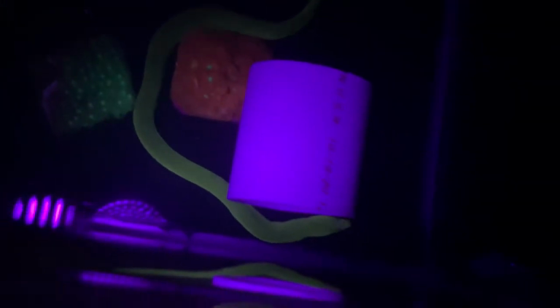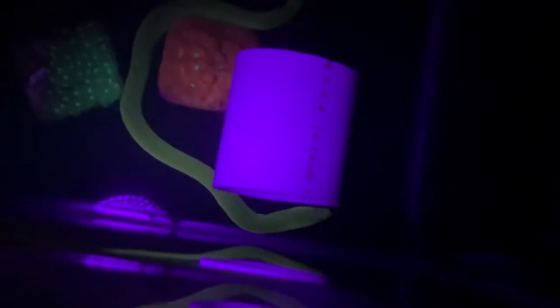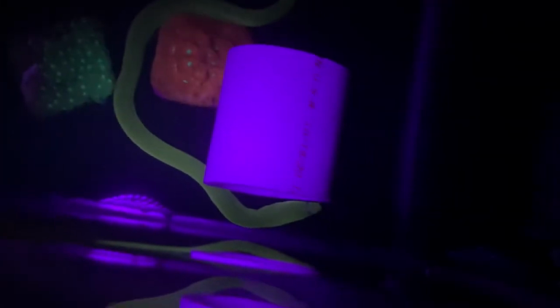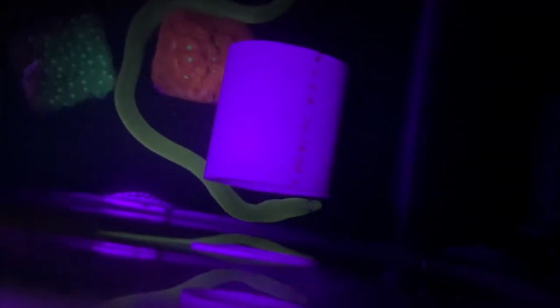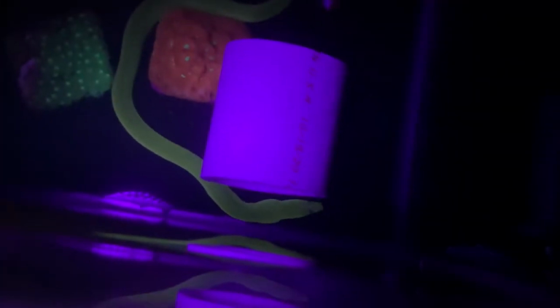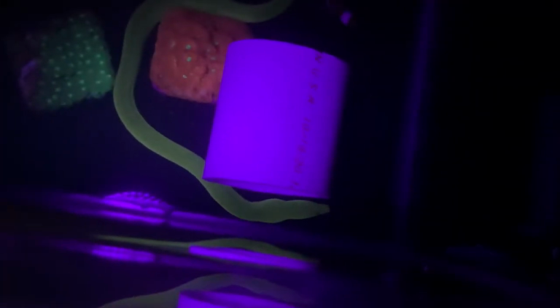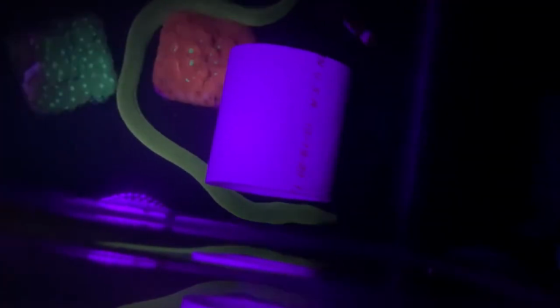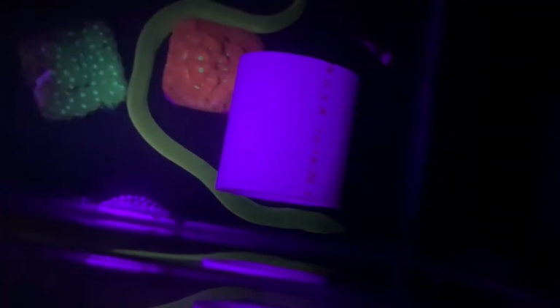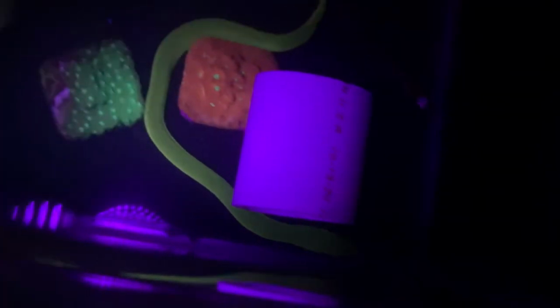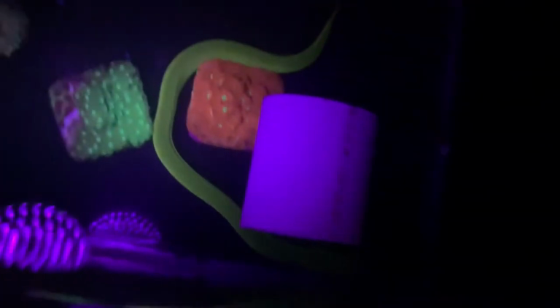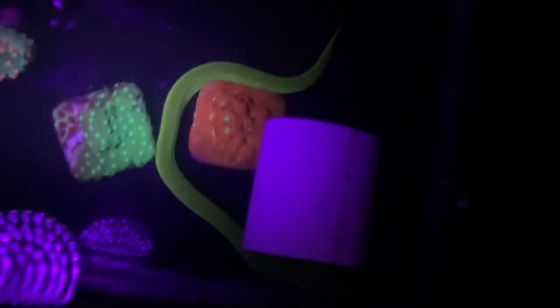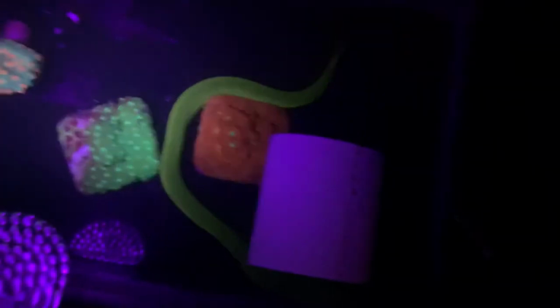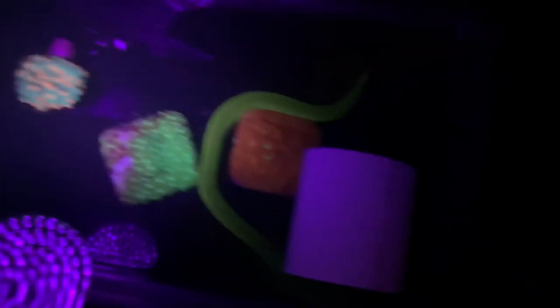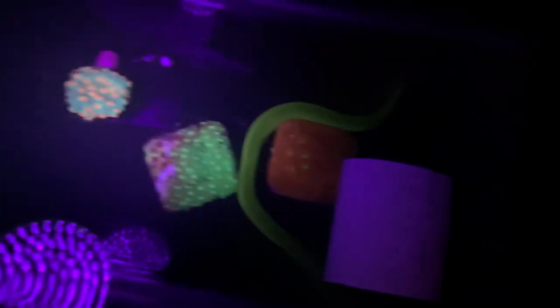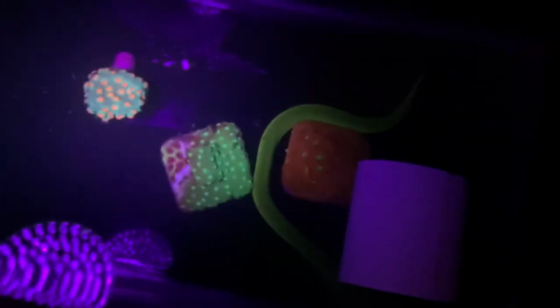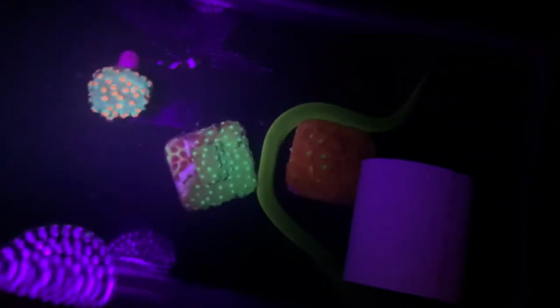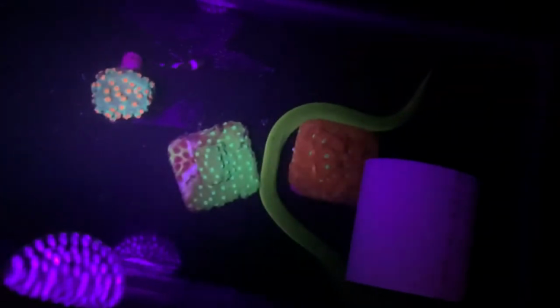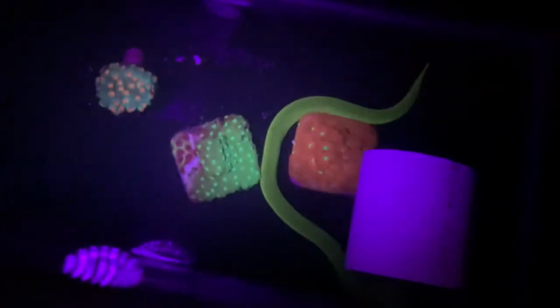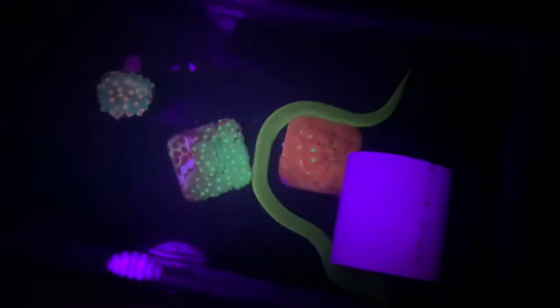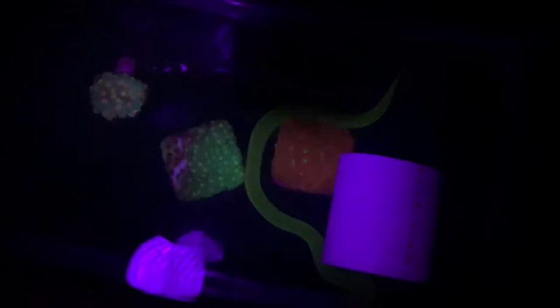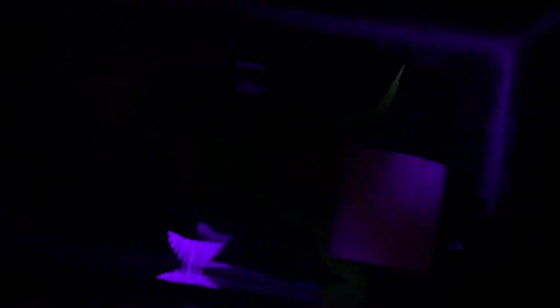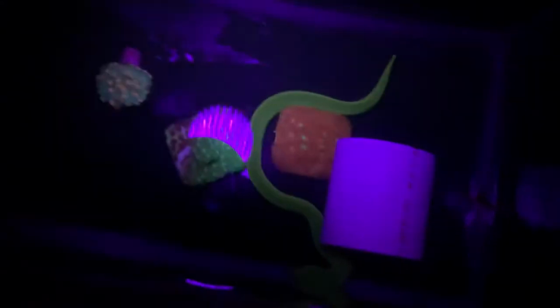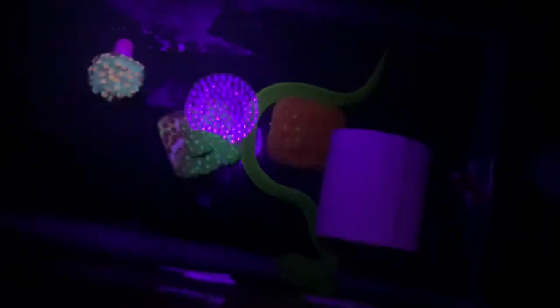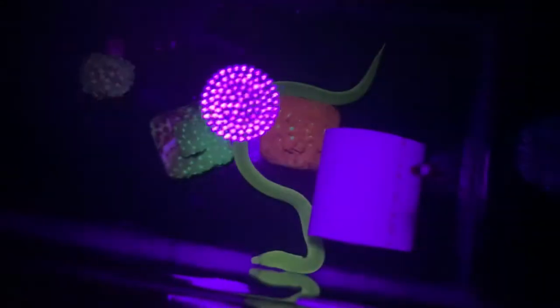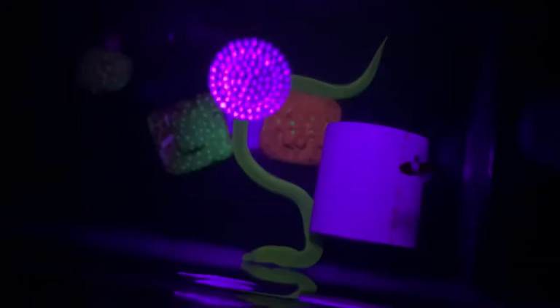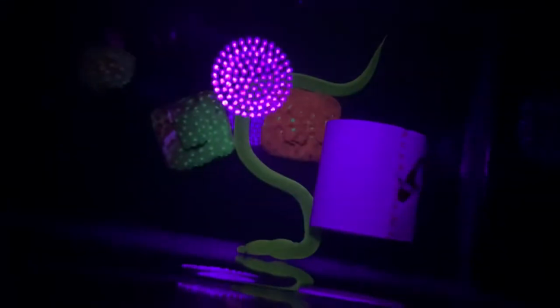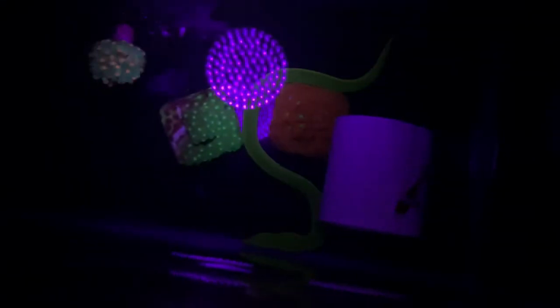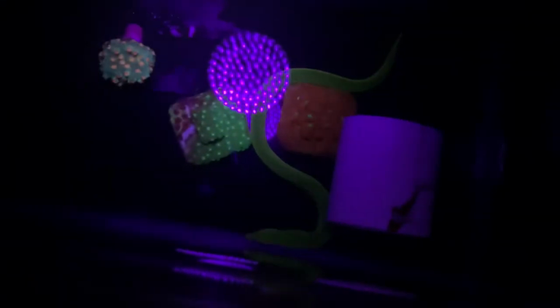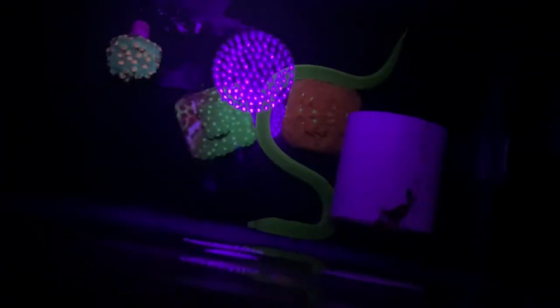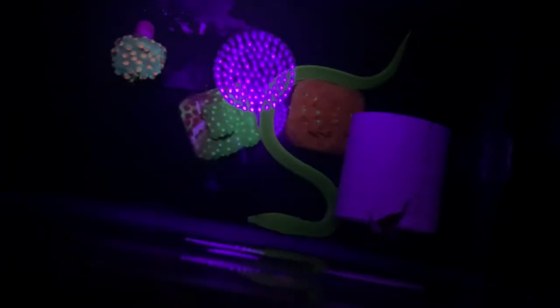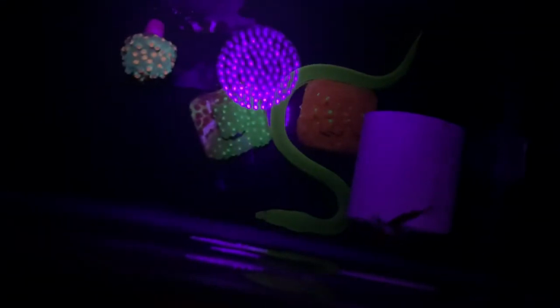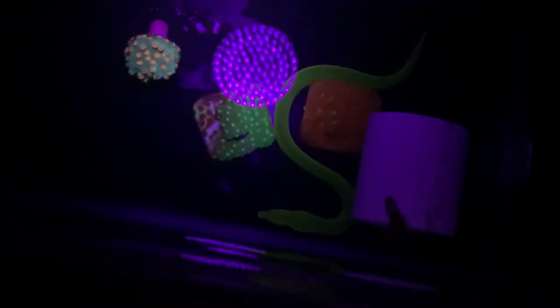Here you can see a top-down view. There's actually a couple clownfish in here, but because they're not fluorescent, you can barely notice them. You can see the white, but none of their other colors really.